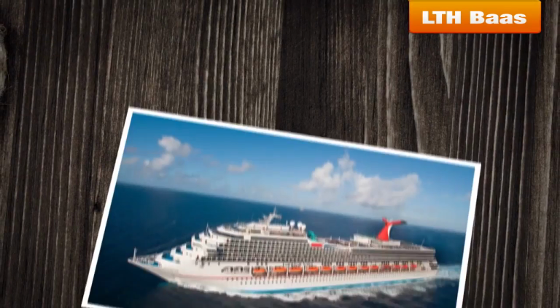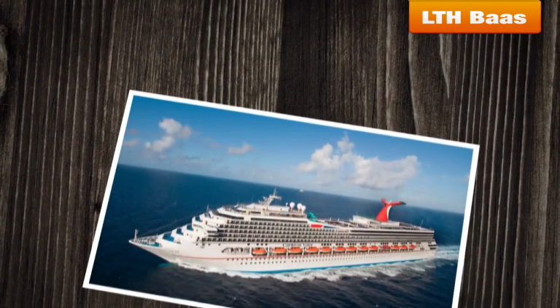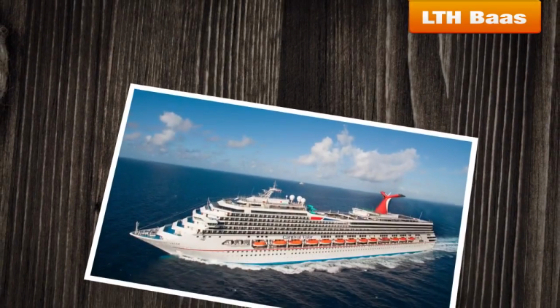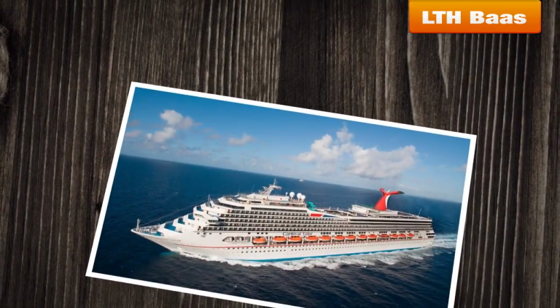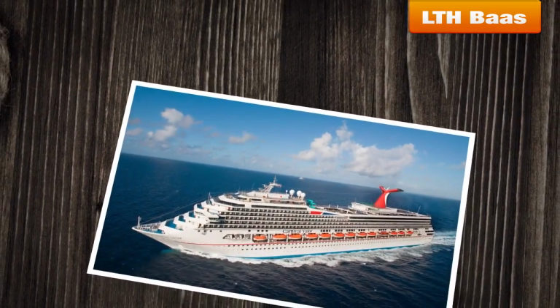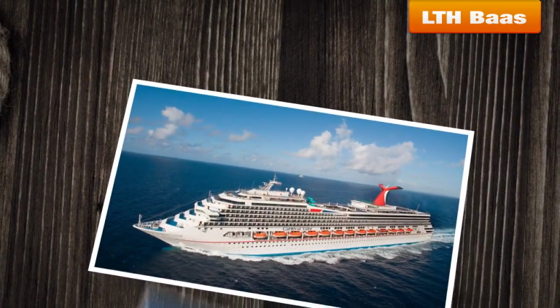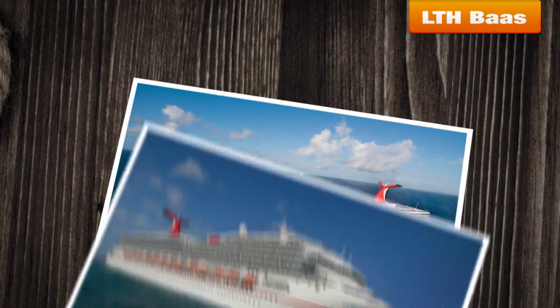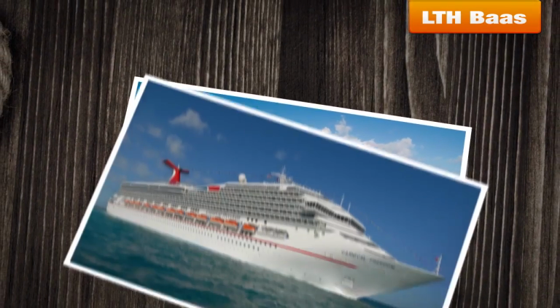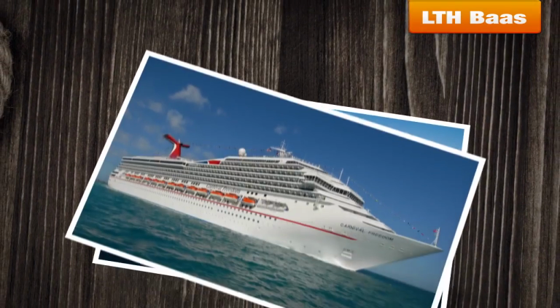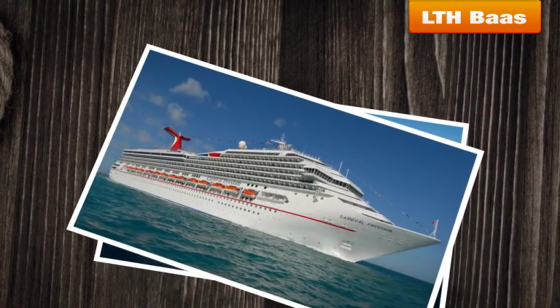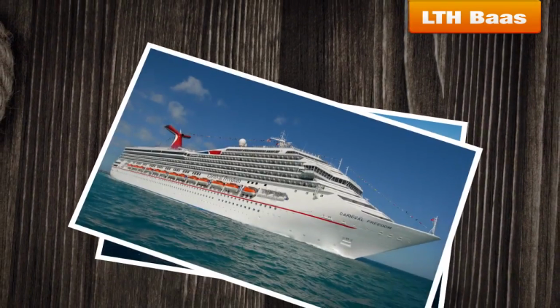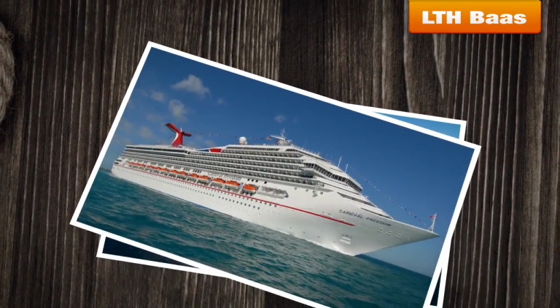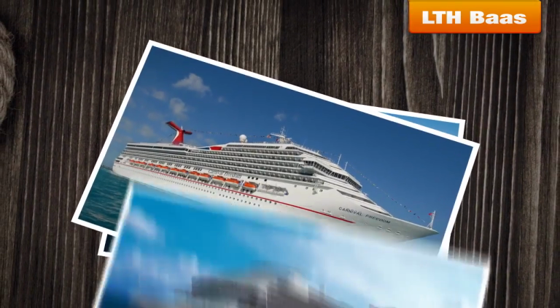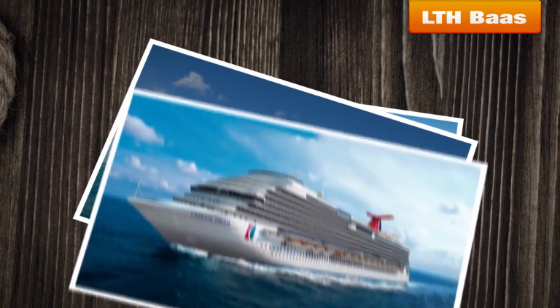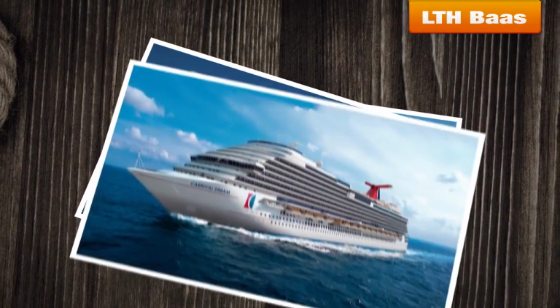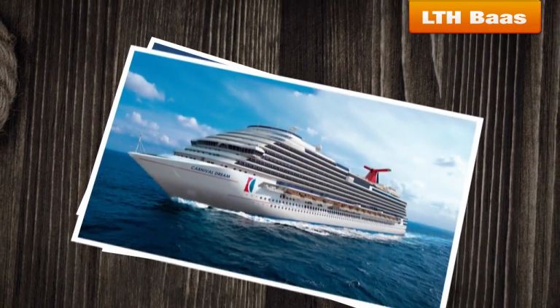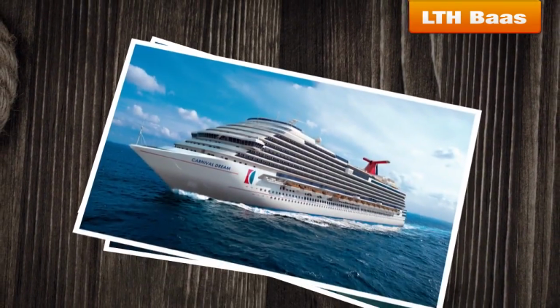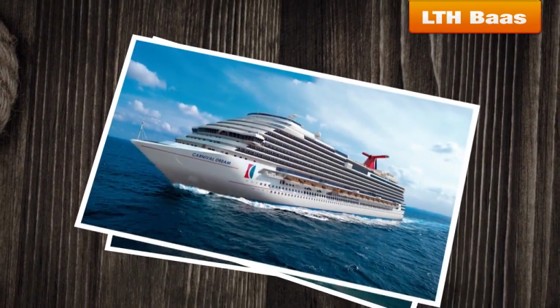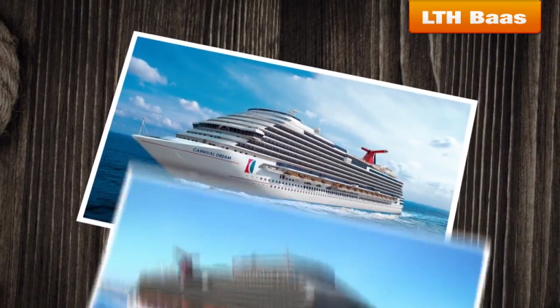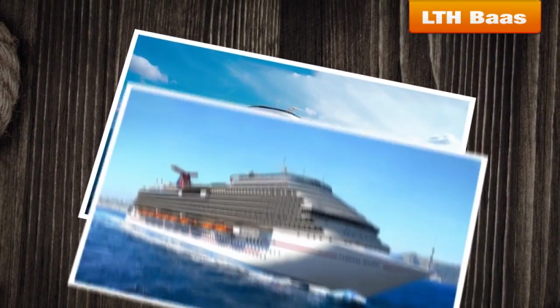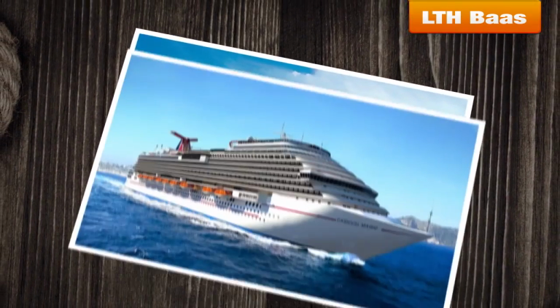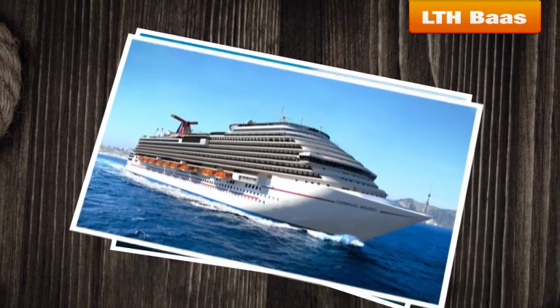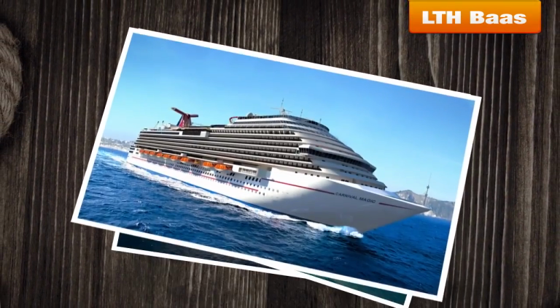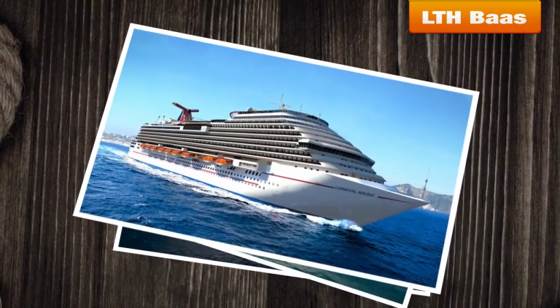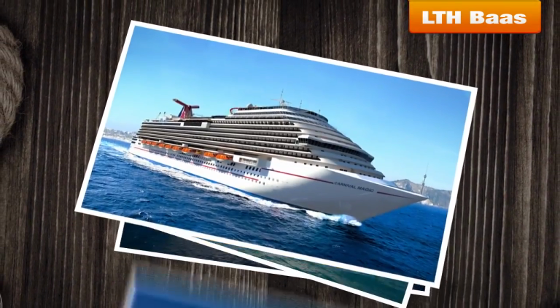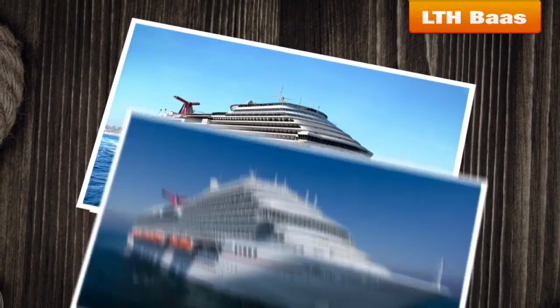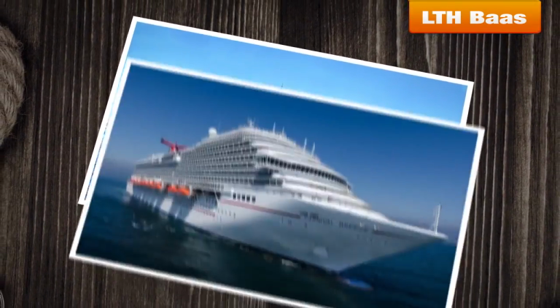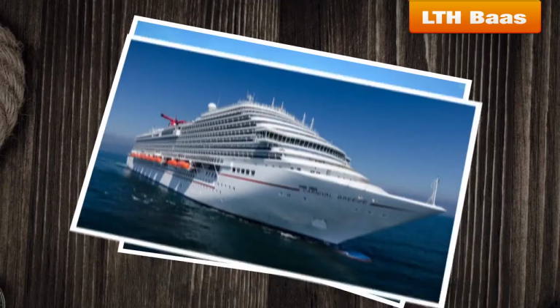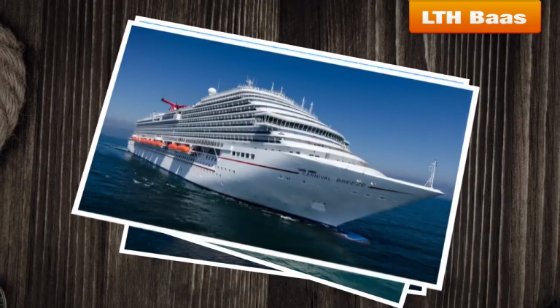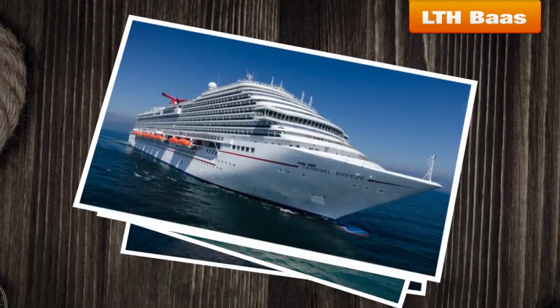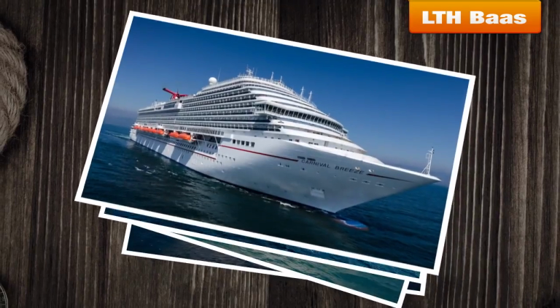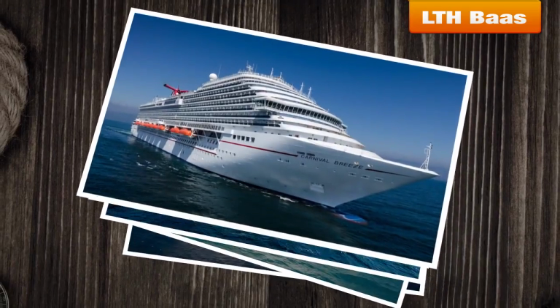The five vessels were: Carnival Valor, Carnival Freedom, Carnival Dream, Carnival Magic, and Carnival Breeze.